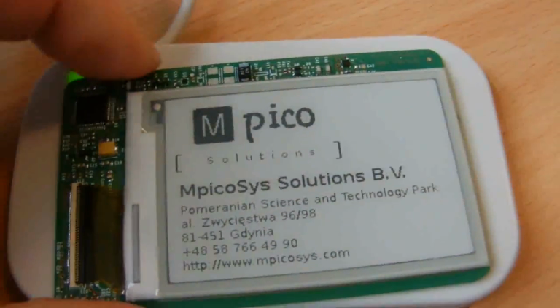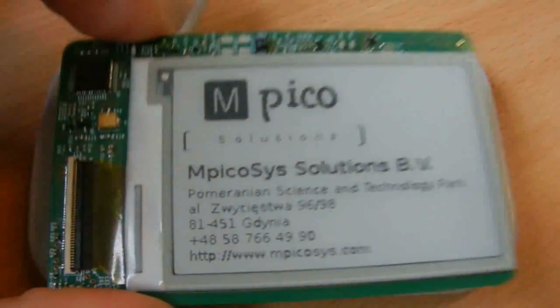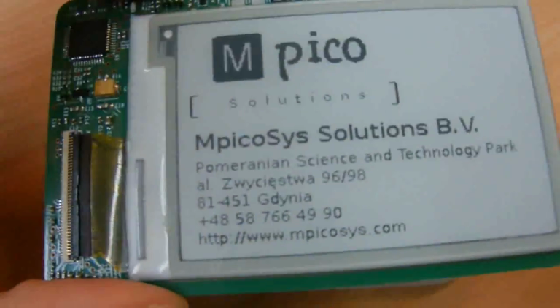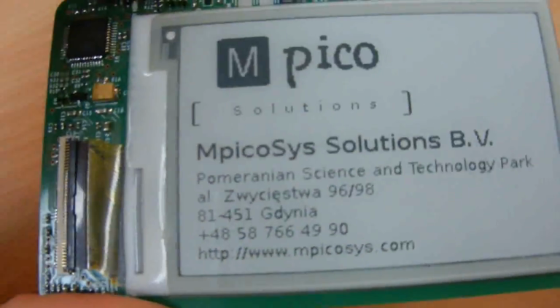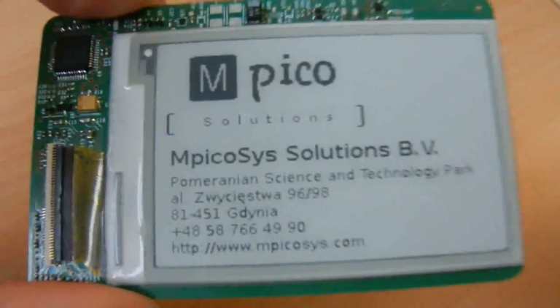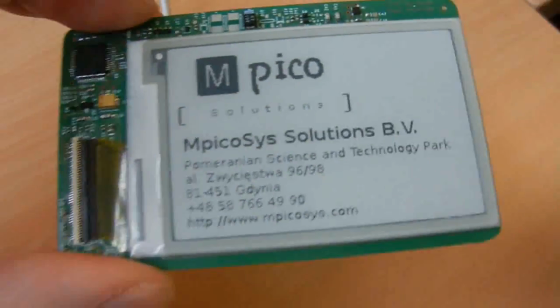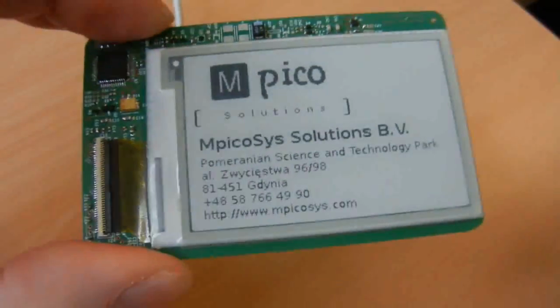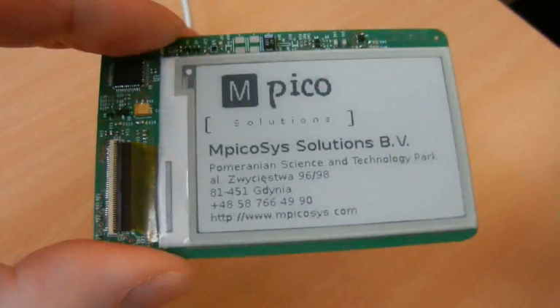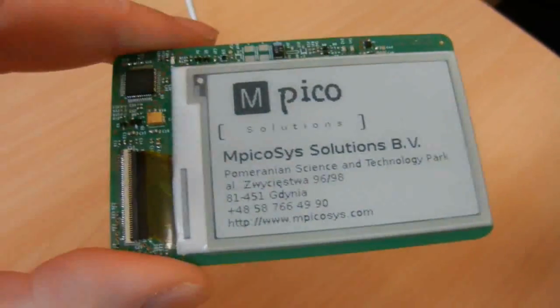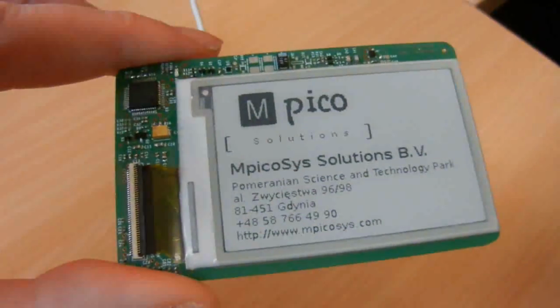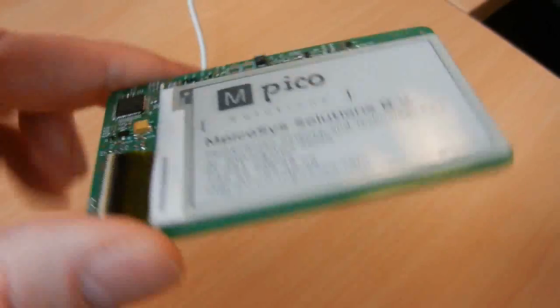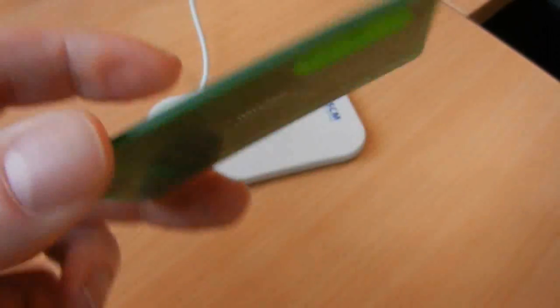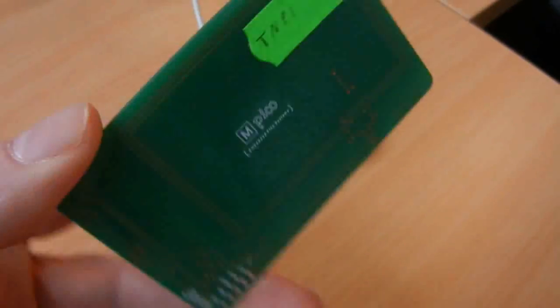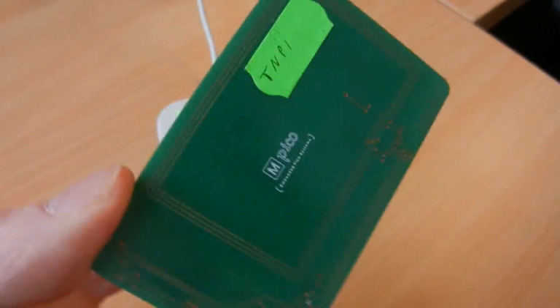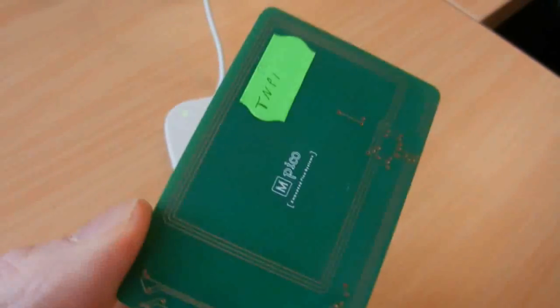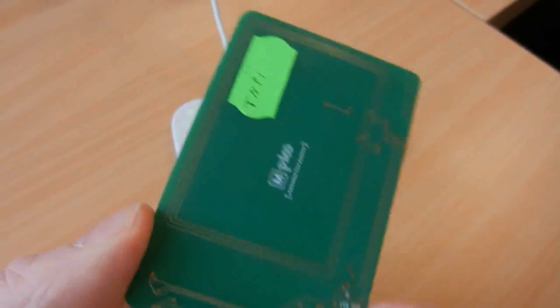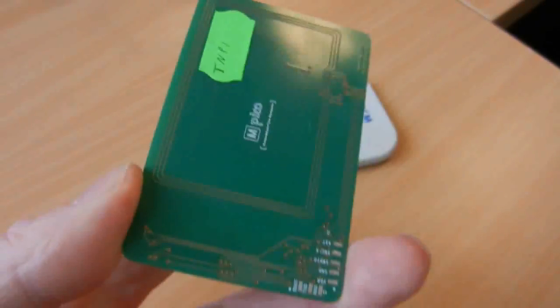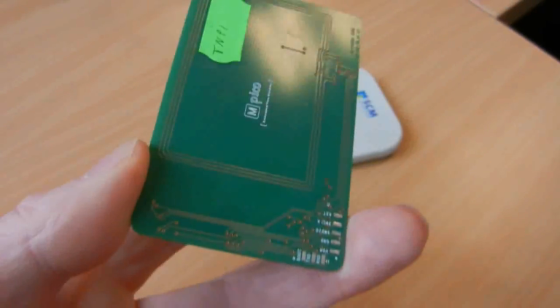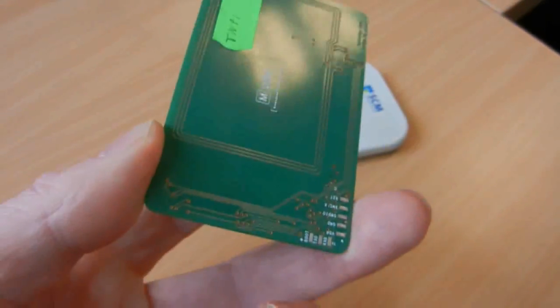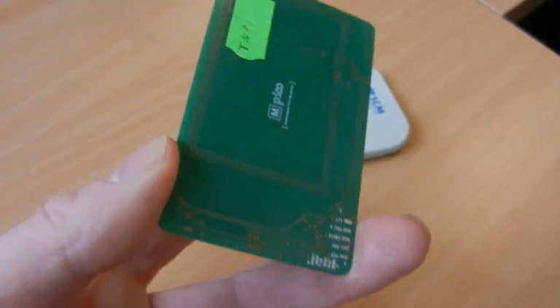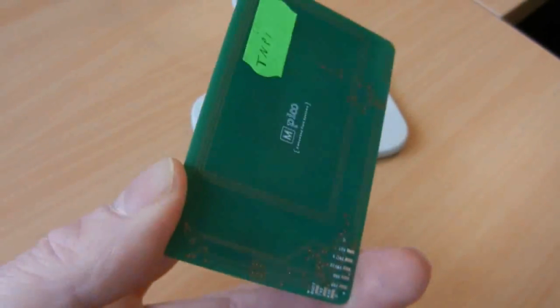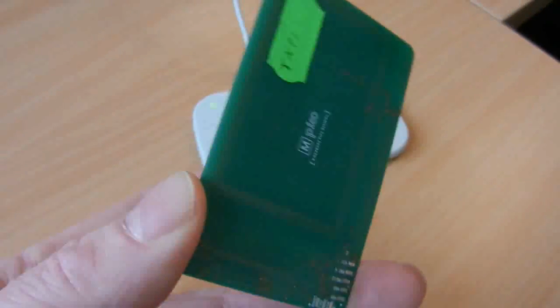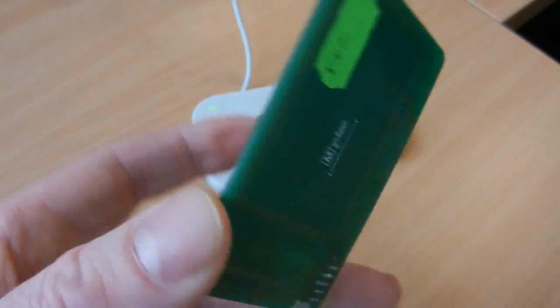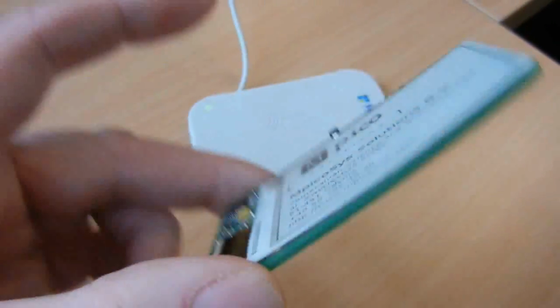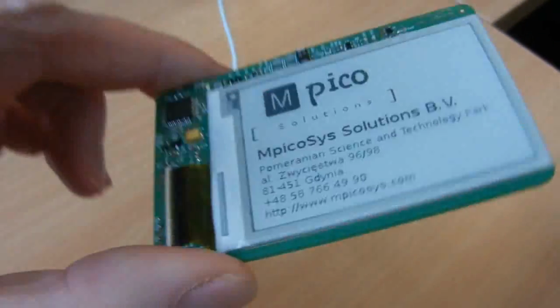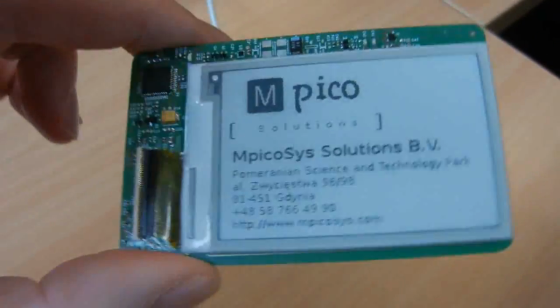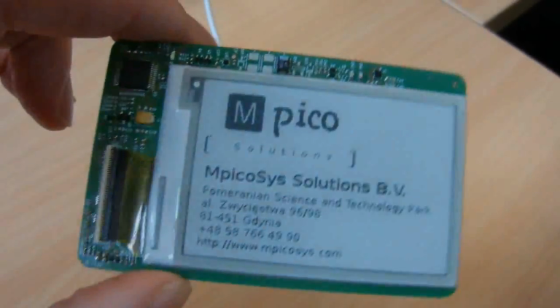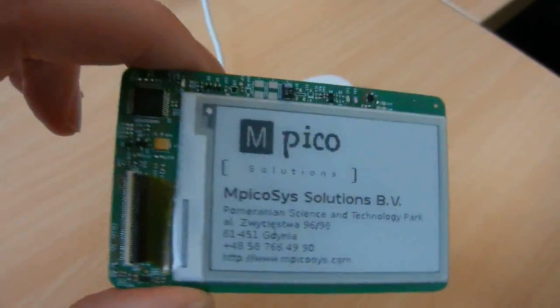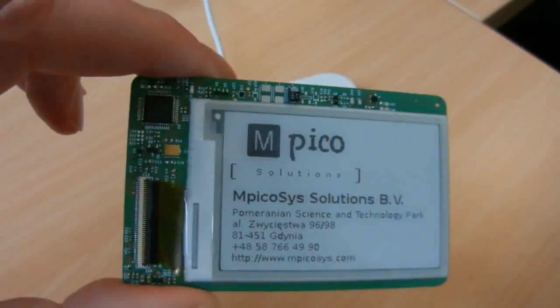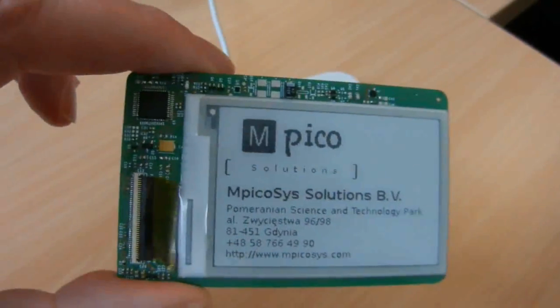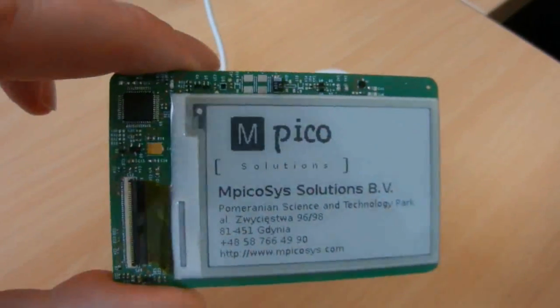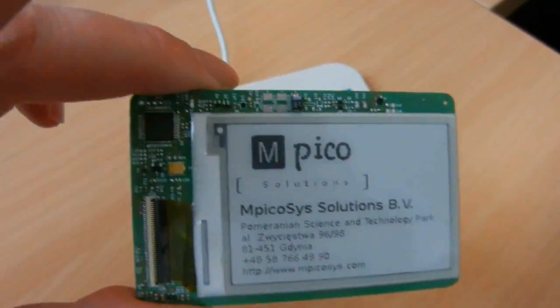As normal, this card has no battery at all. It's completely without energy.